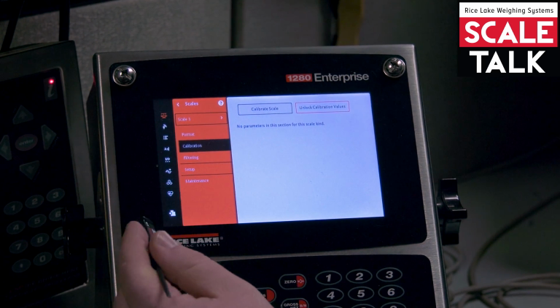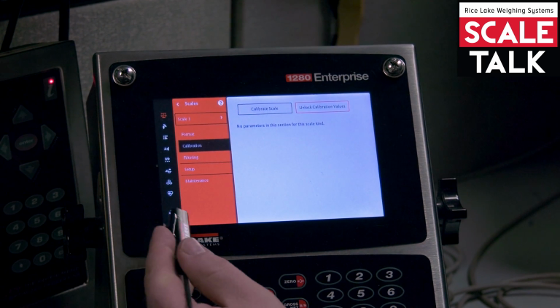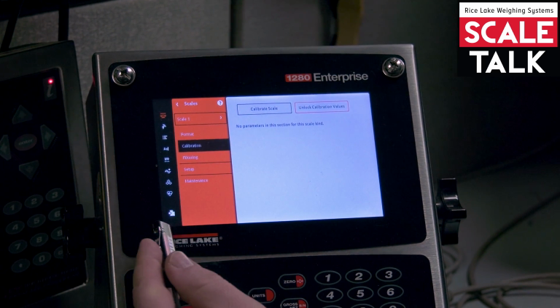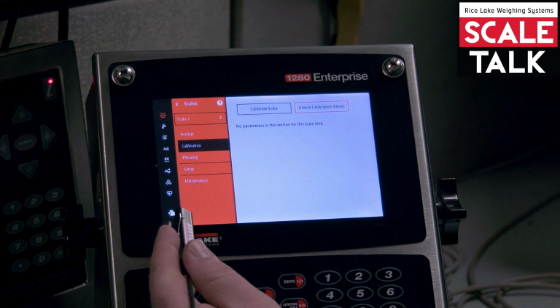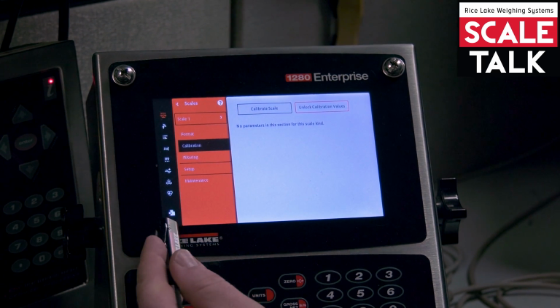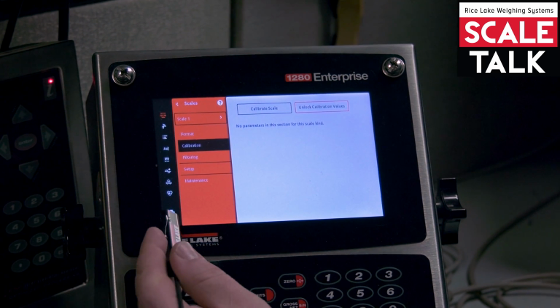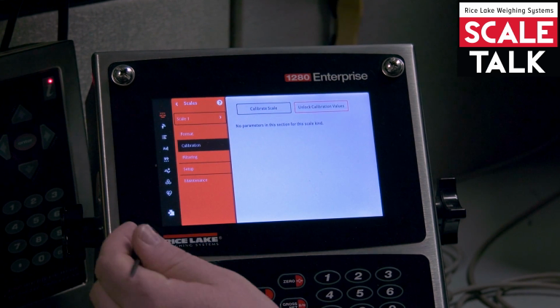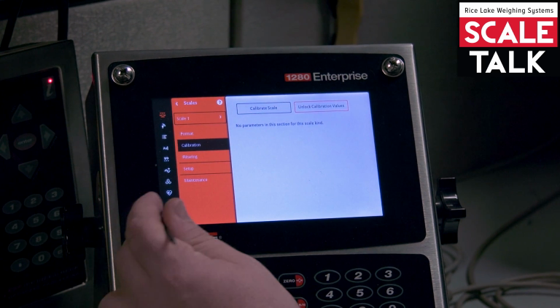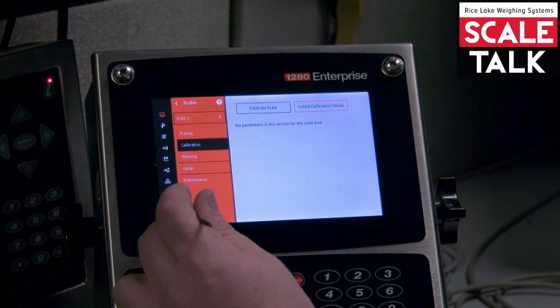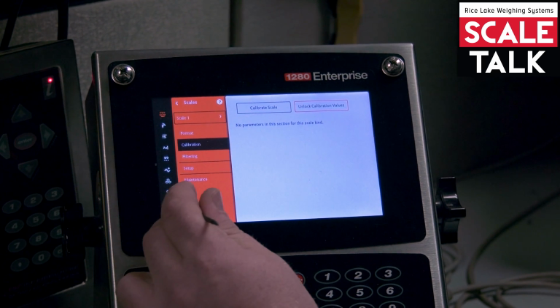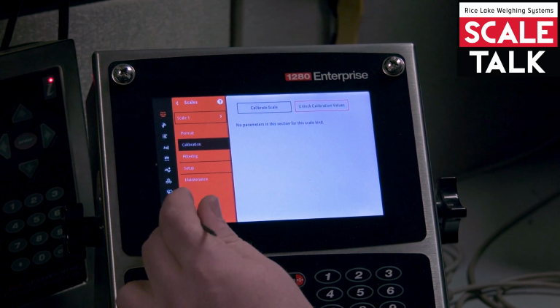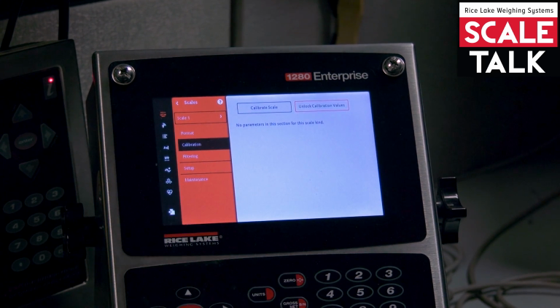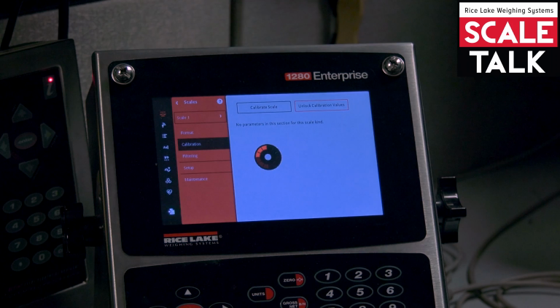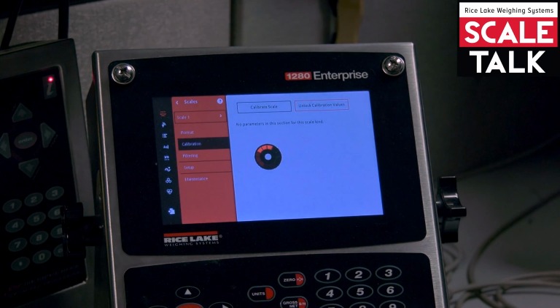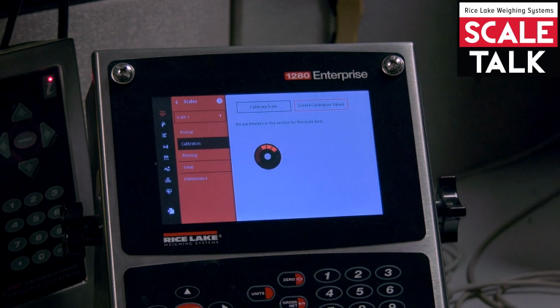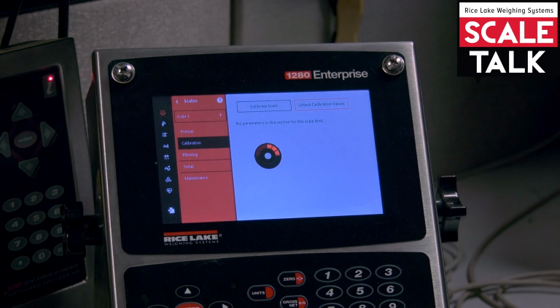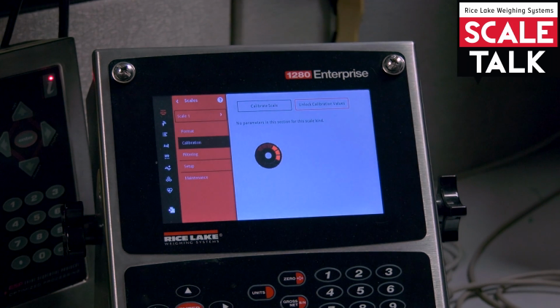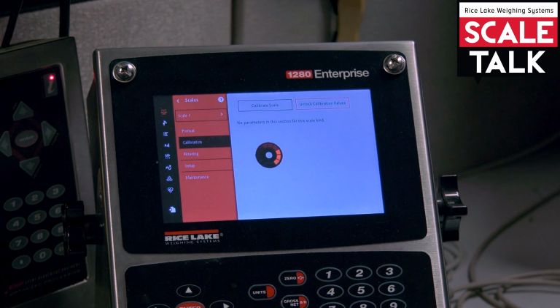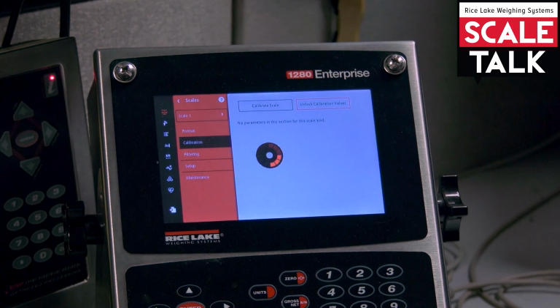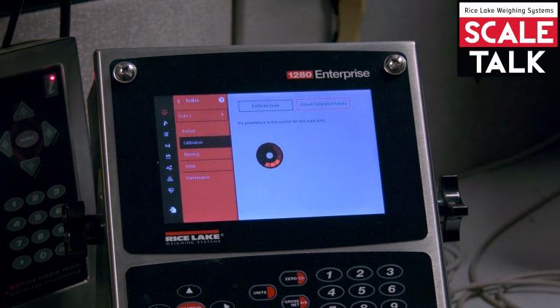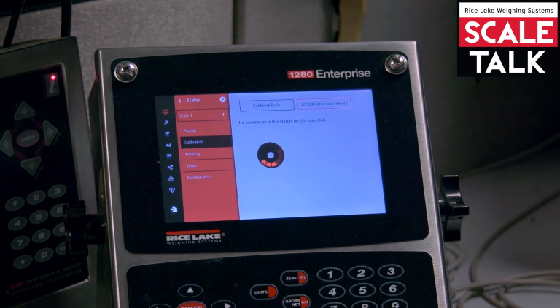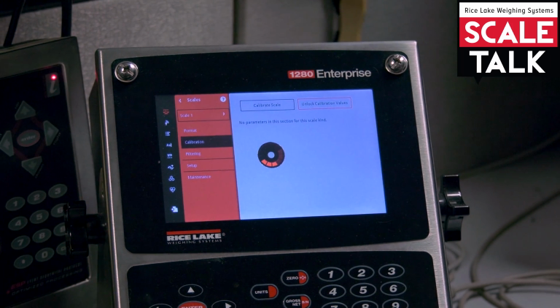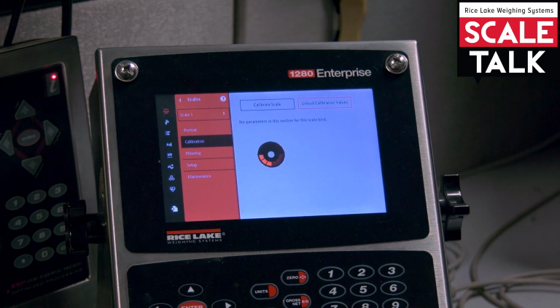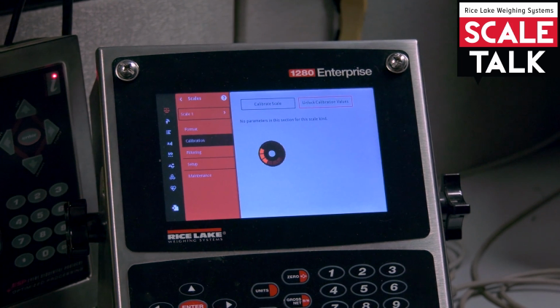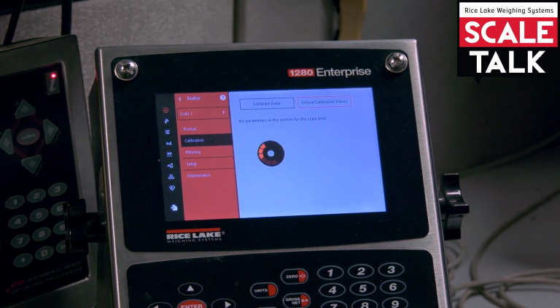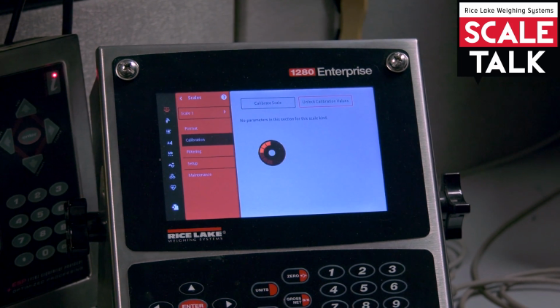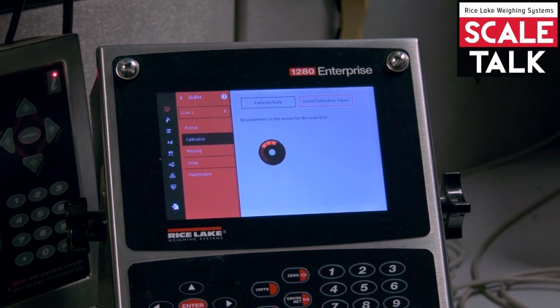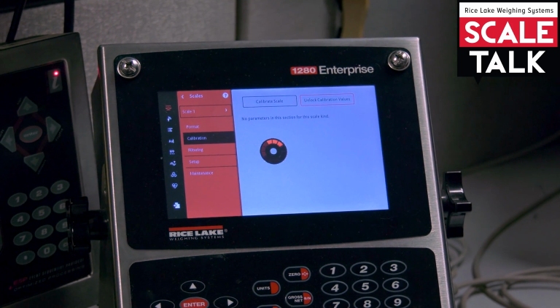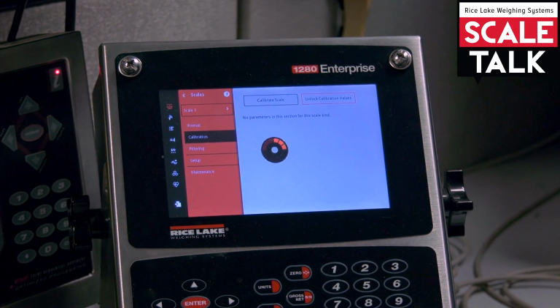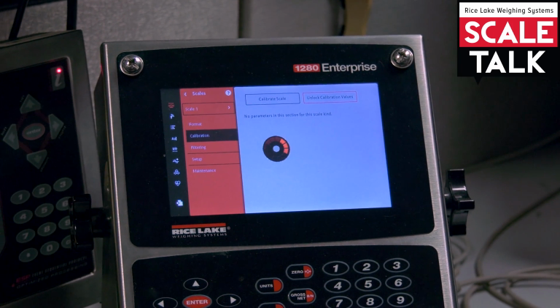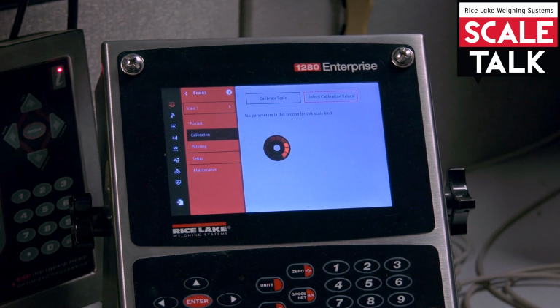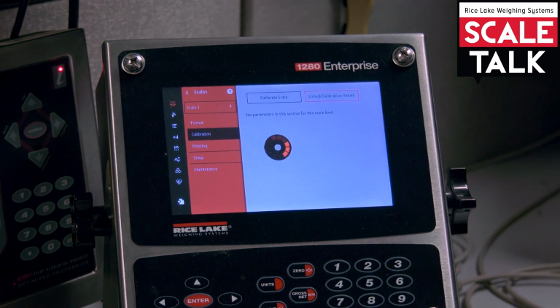Now I'm going to hit the page in the lower left to save and exit my settings and go into weight mode.